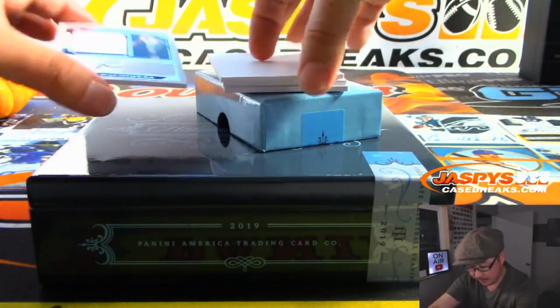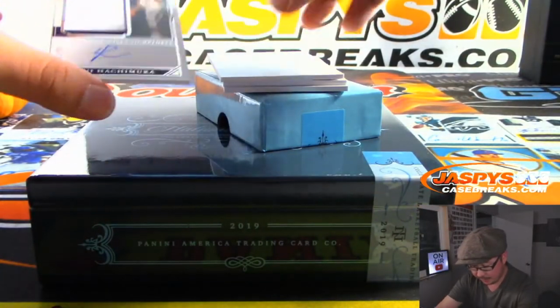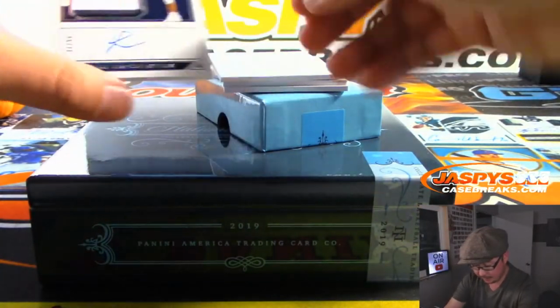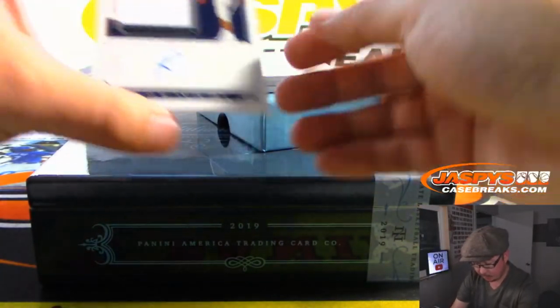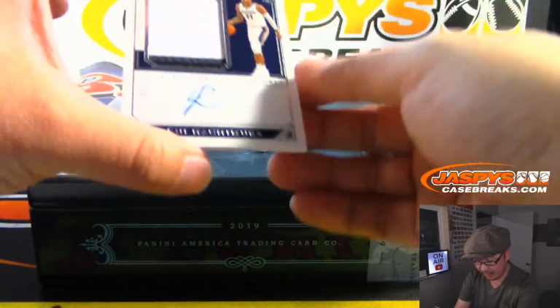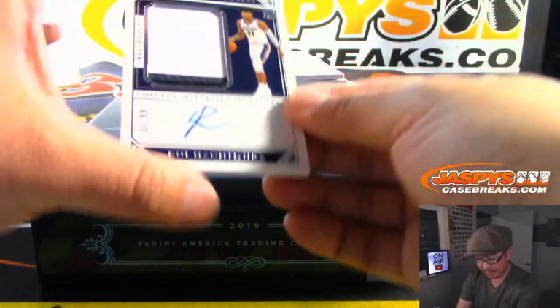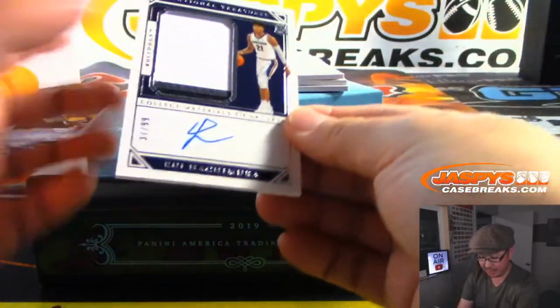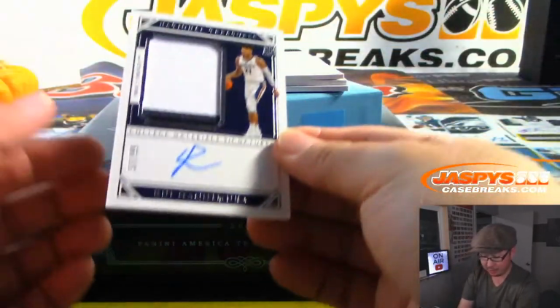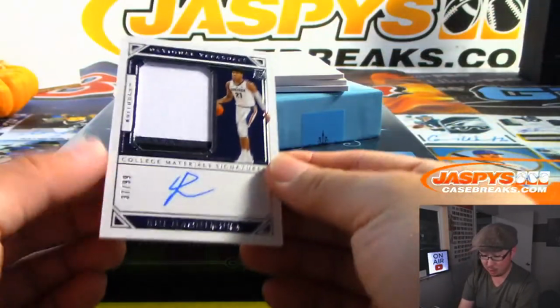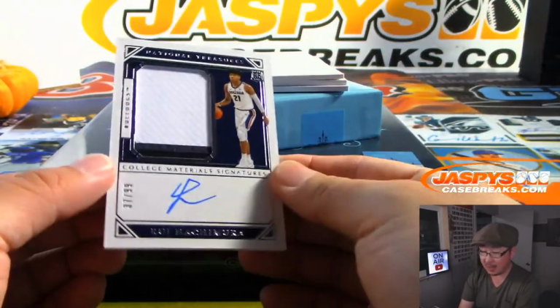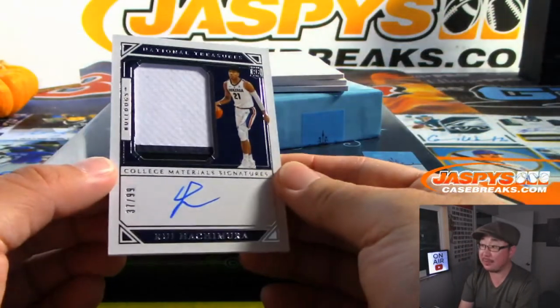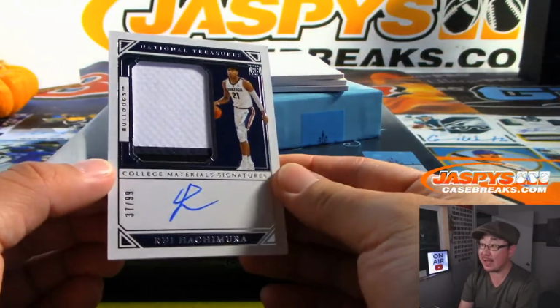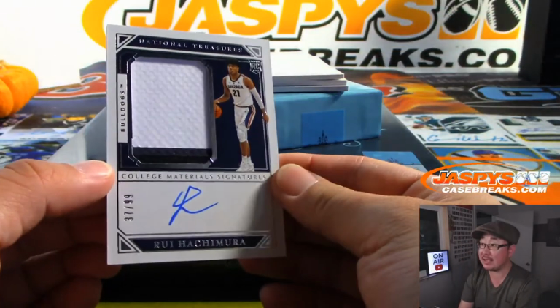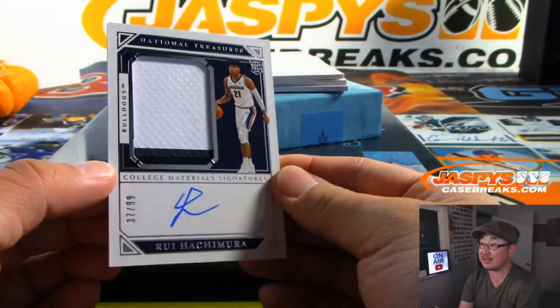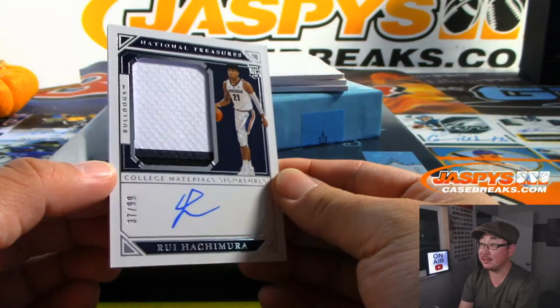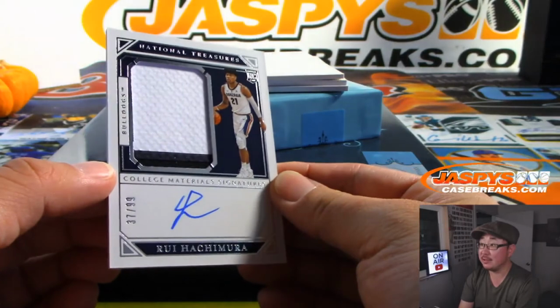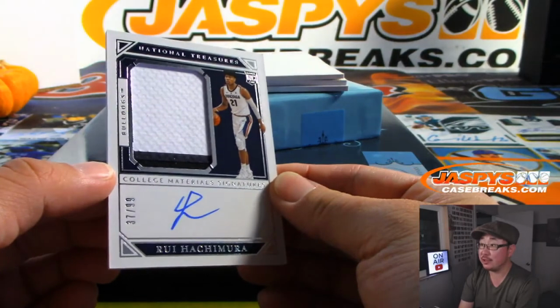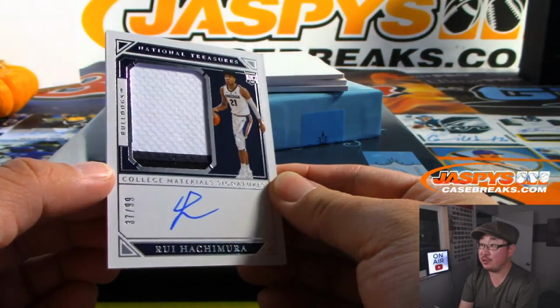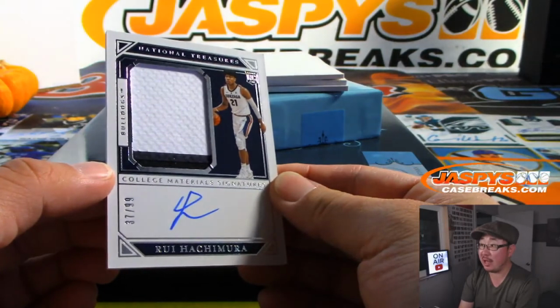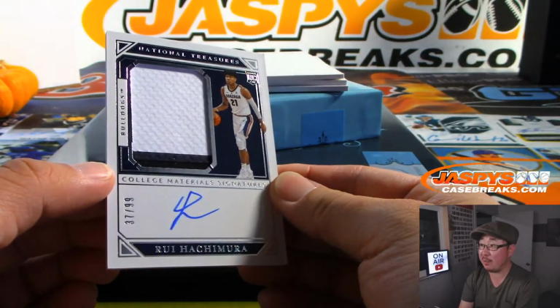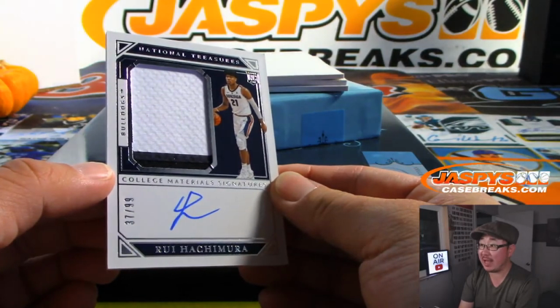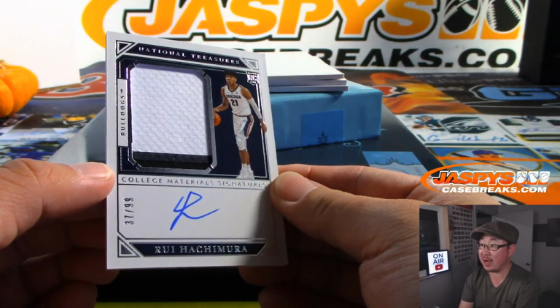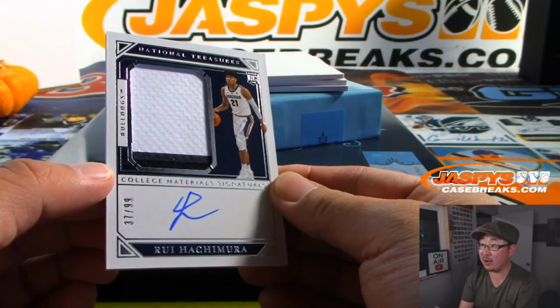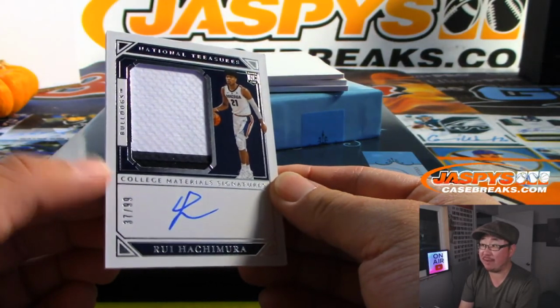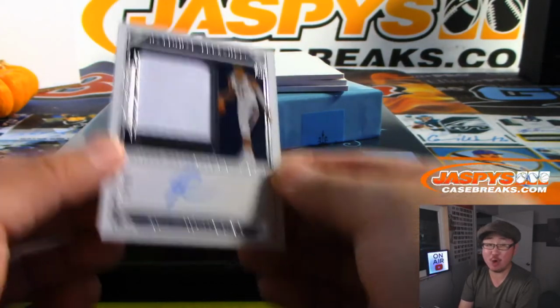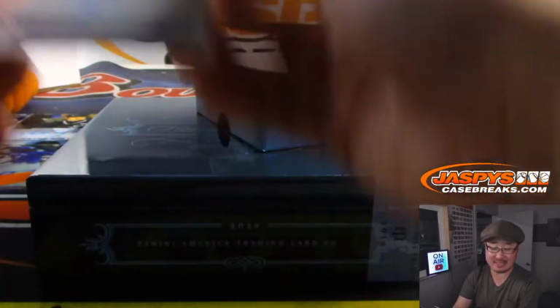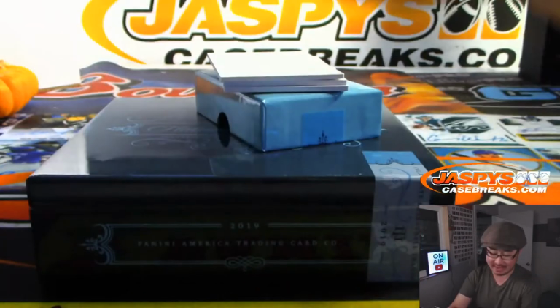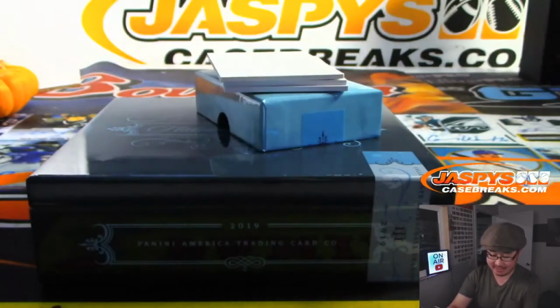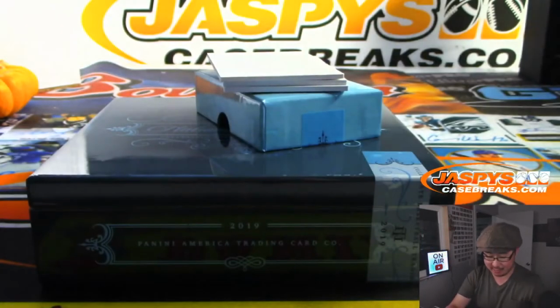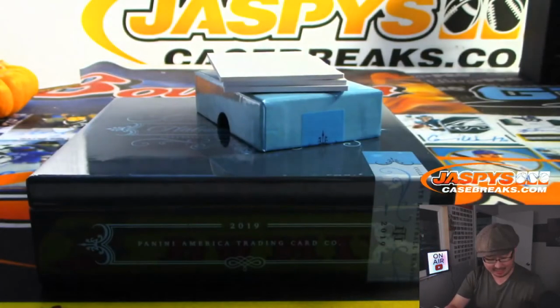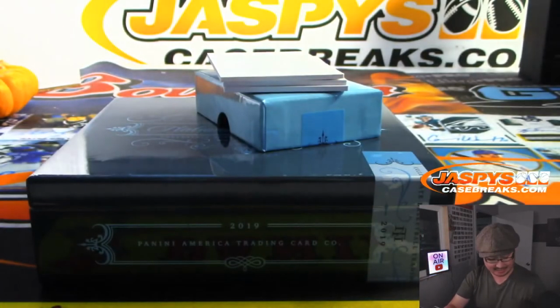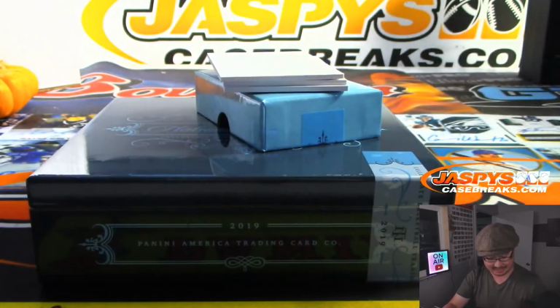Then we've got a Hachimura. Nice. Two-color patch and autograph, 37 out of 99.